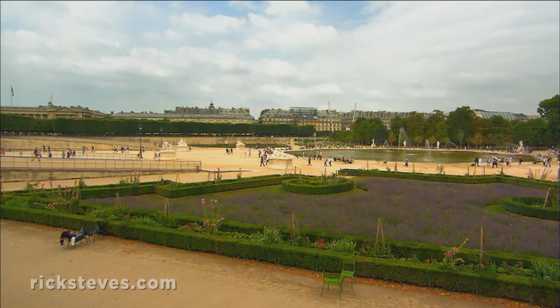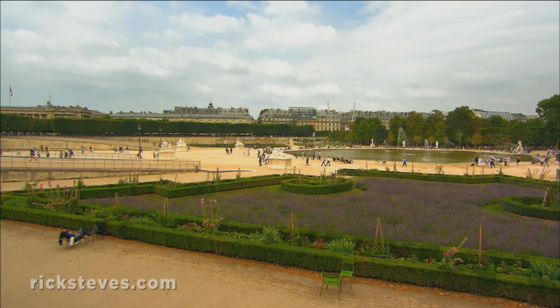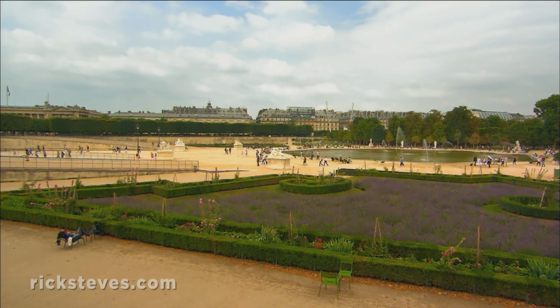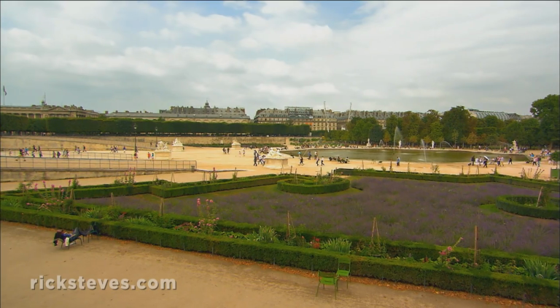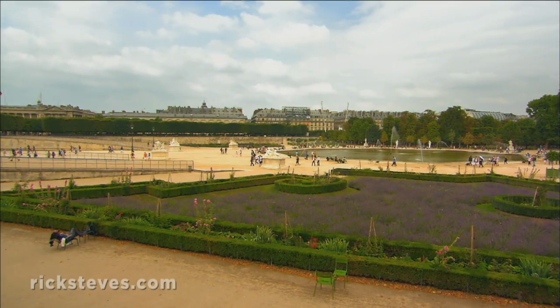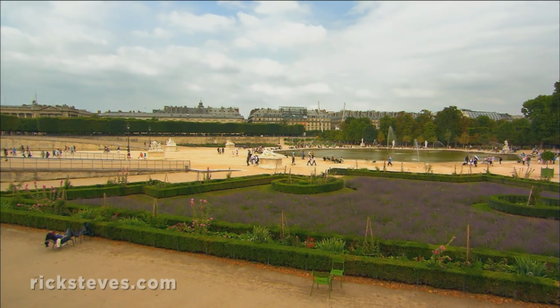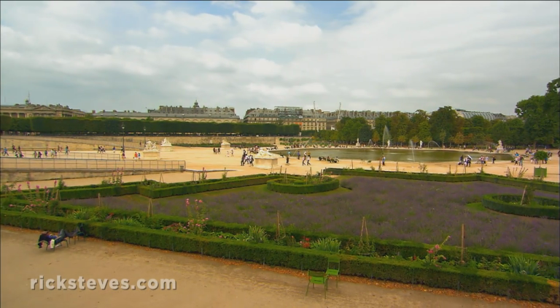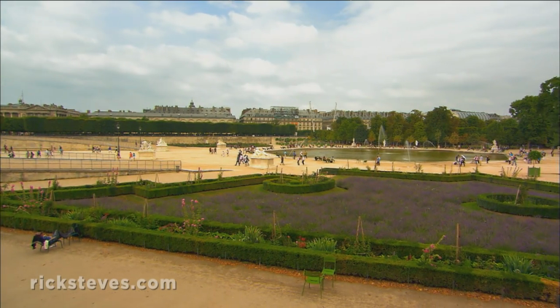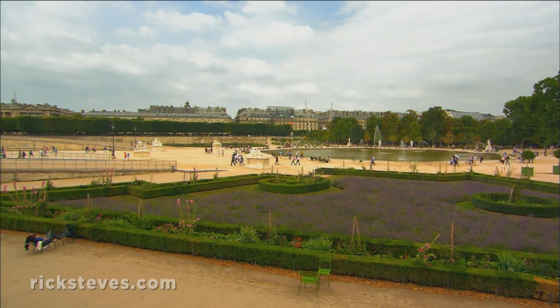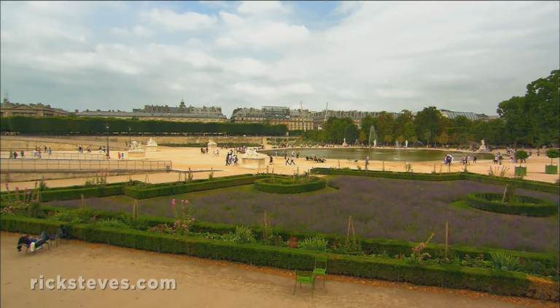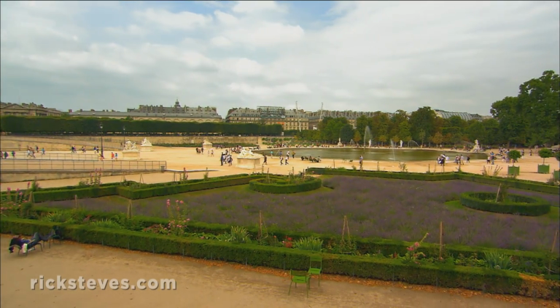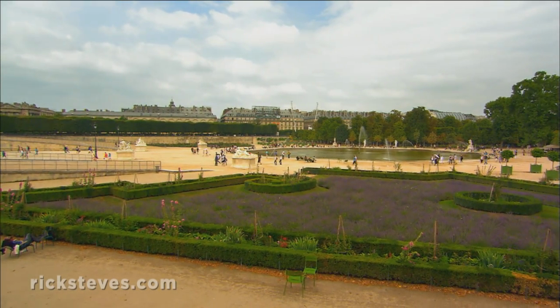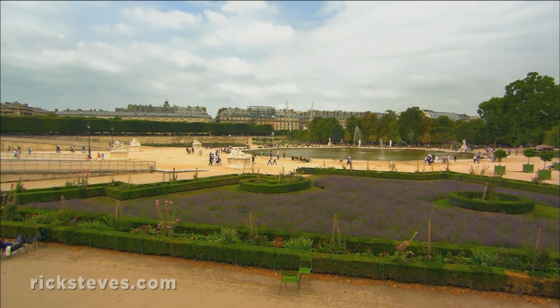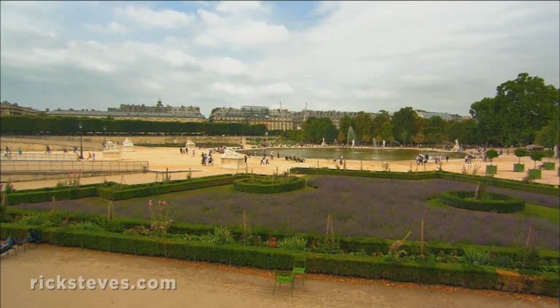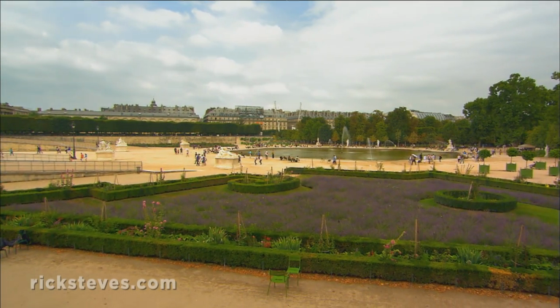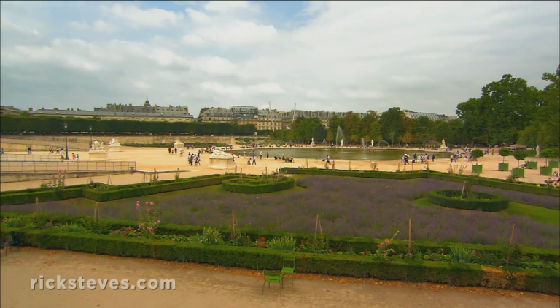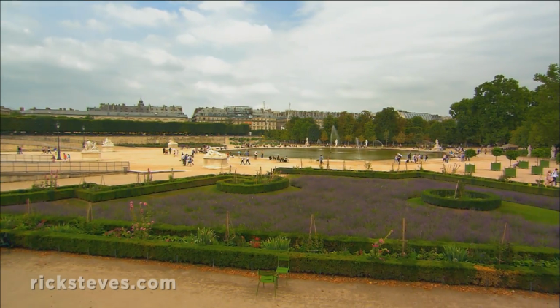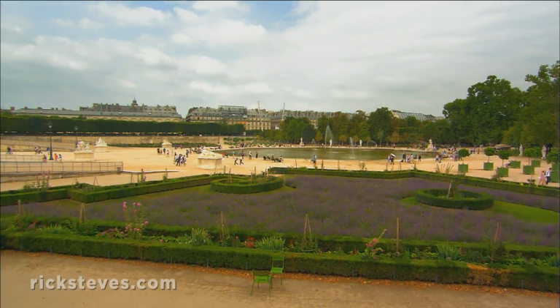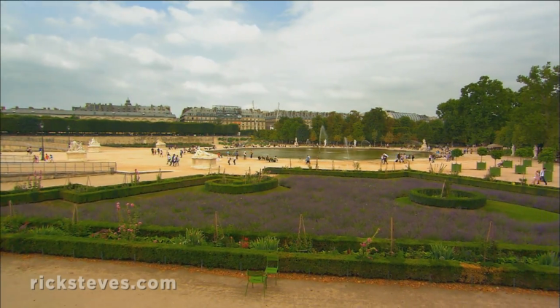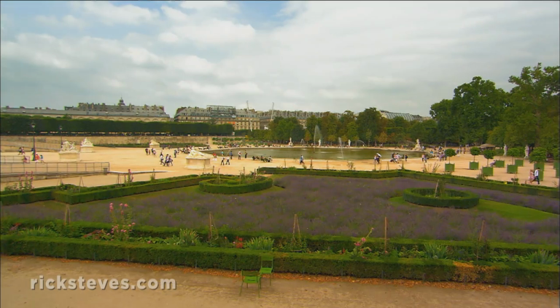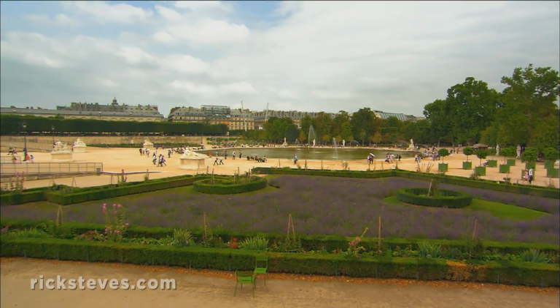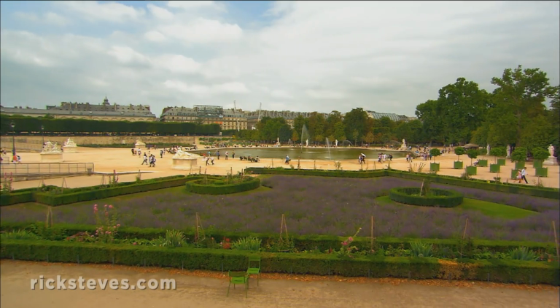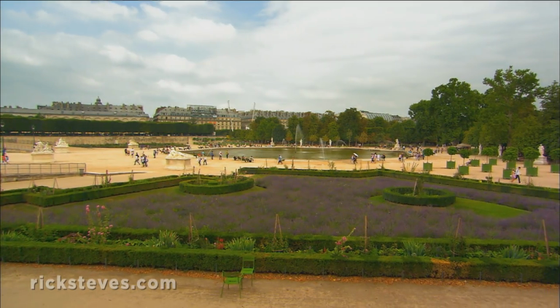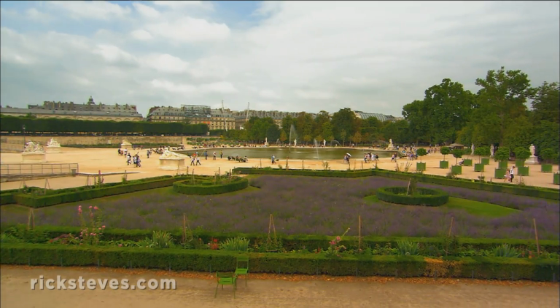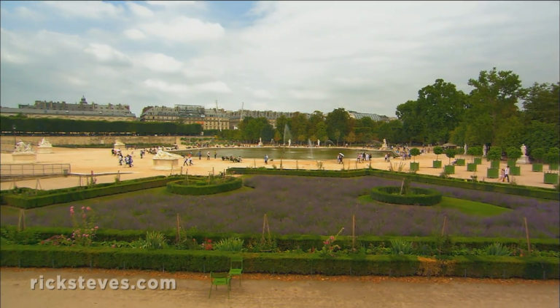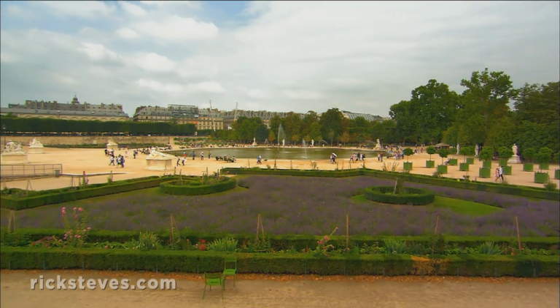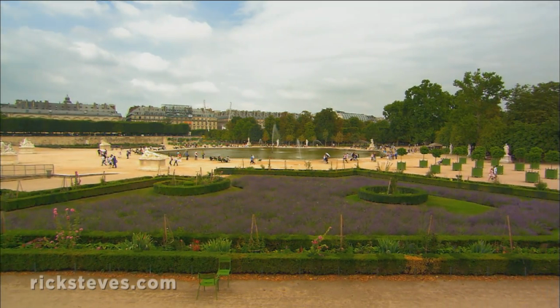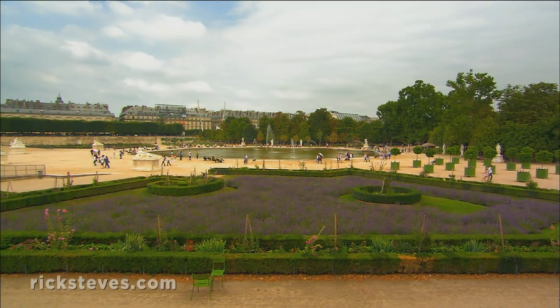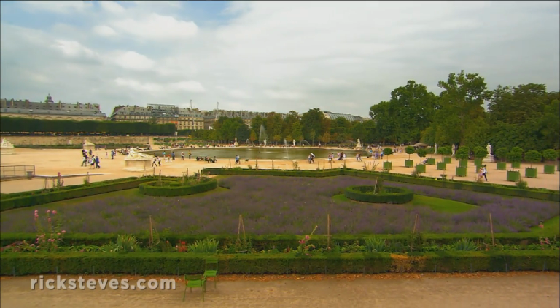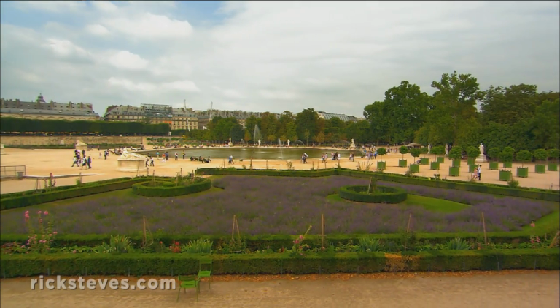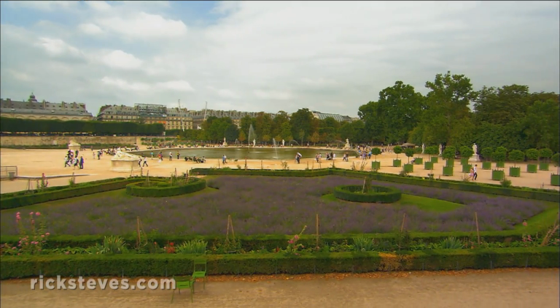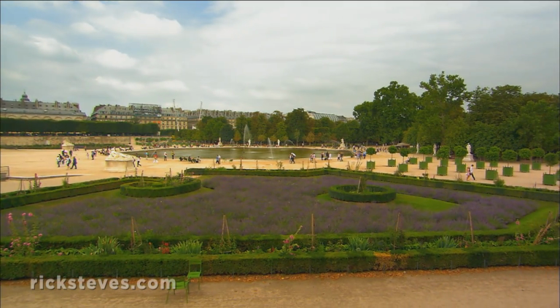One of the biggest city parks originated as the king's backyard — the Tuileries Gardens.